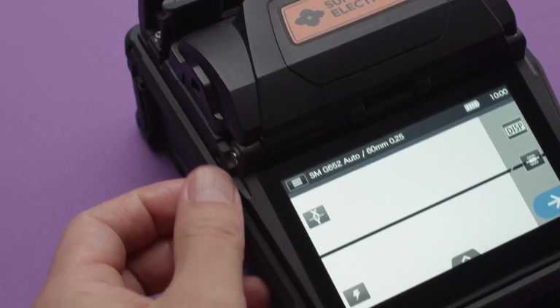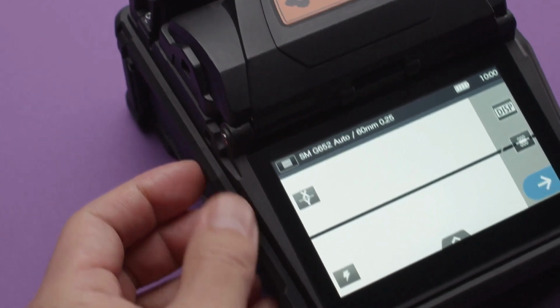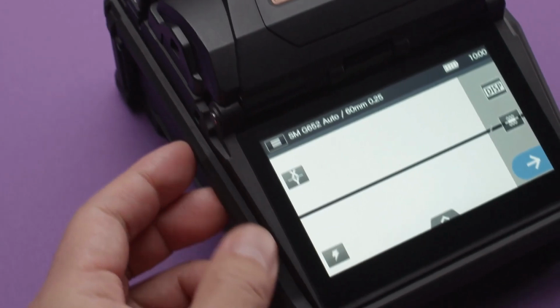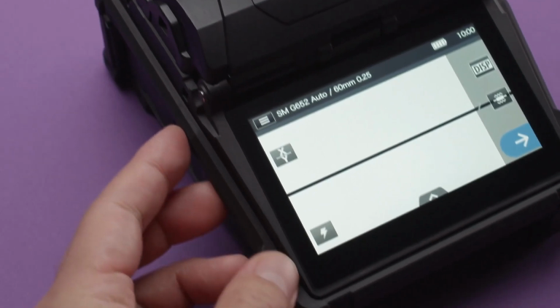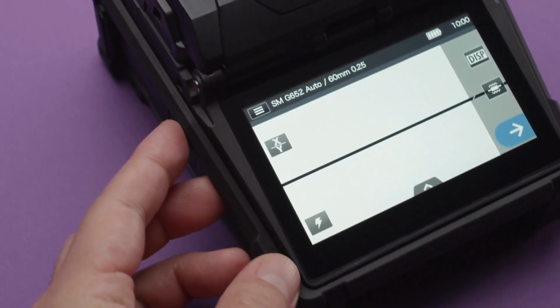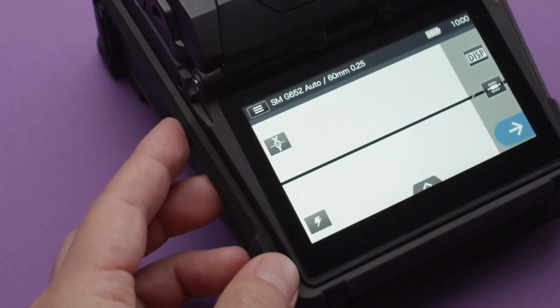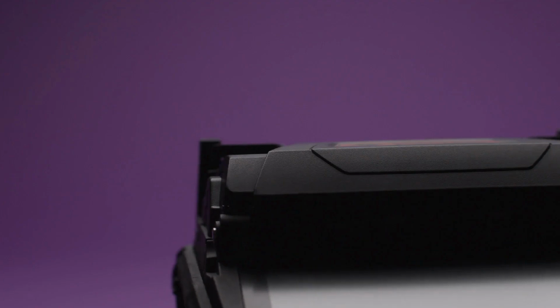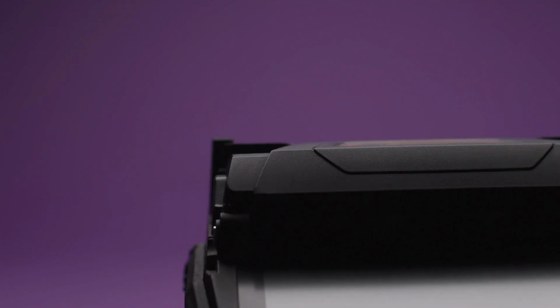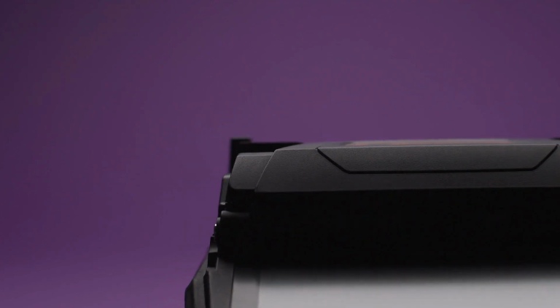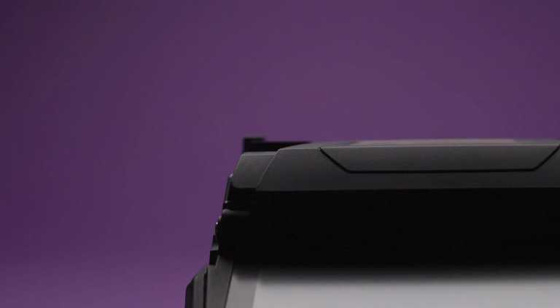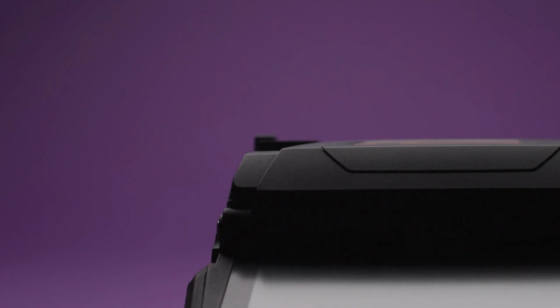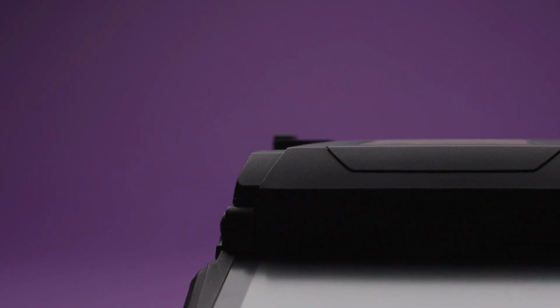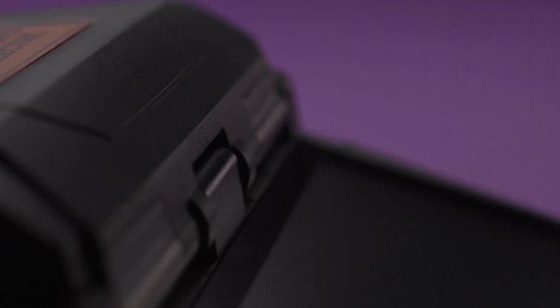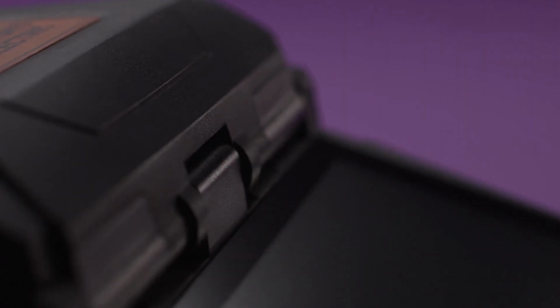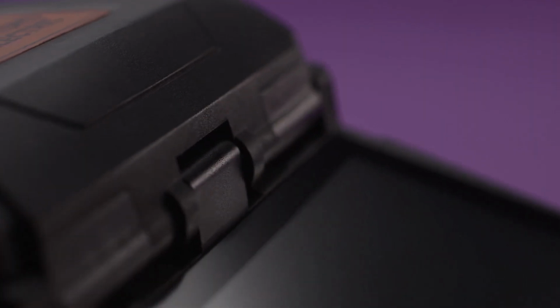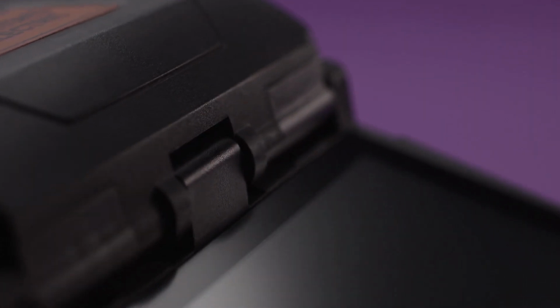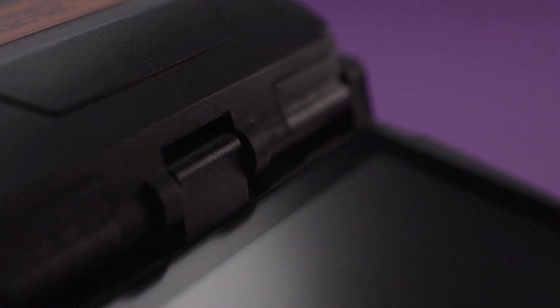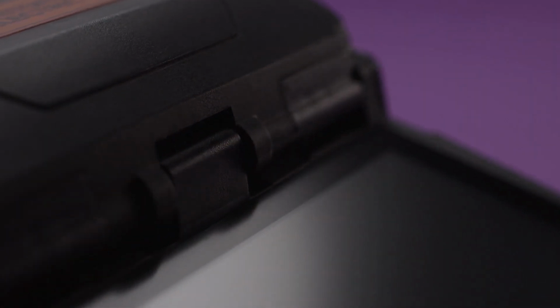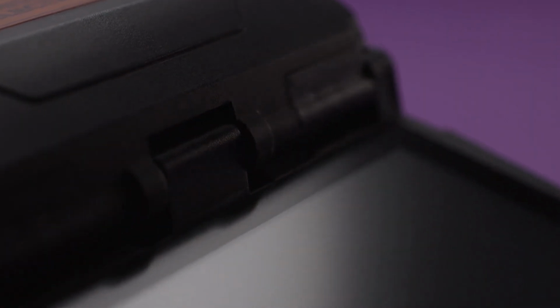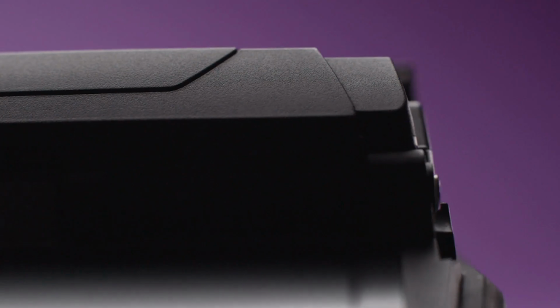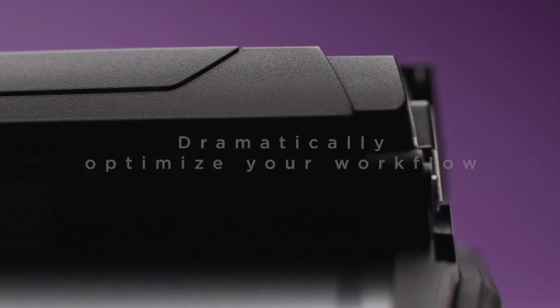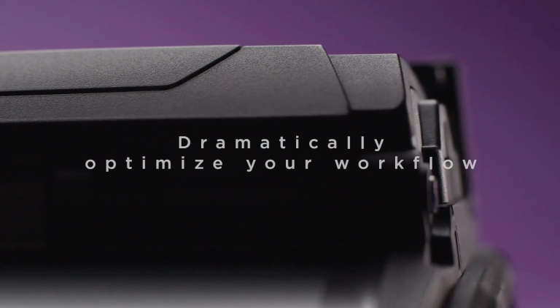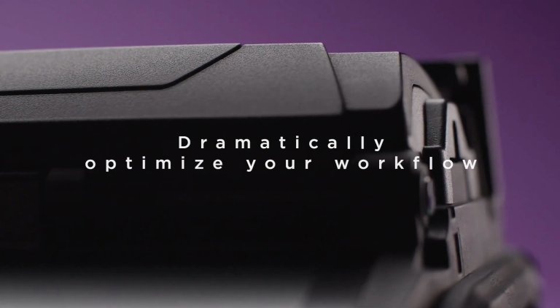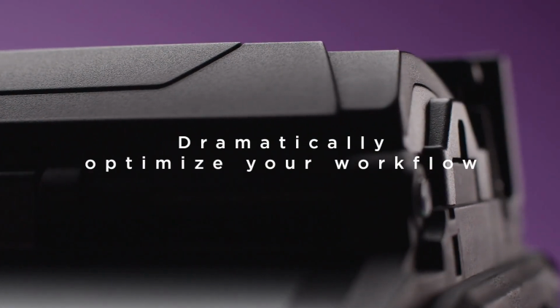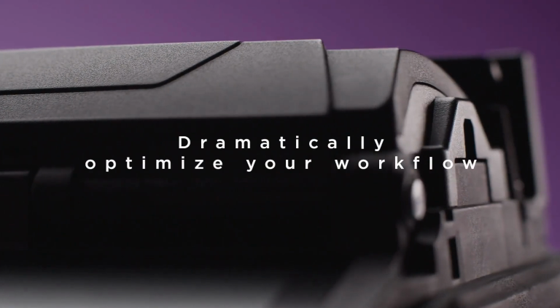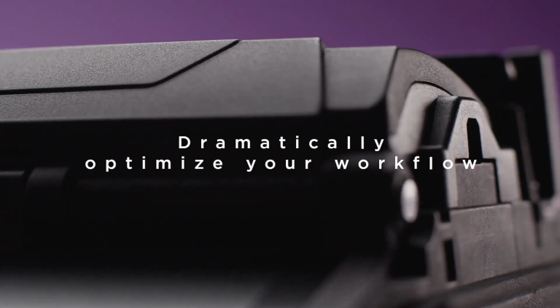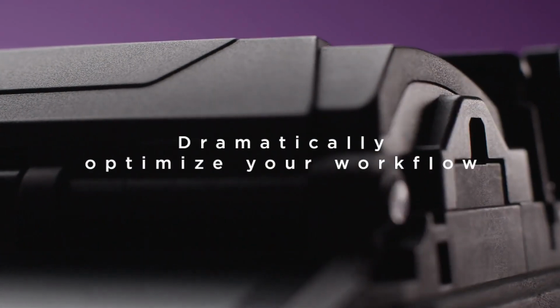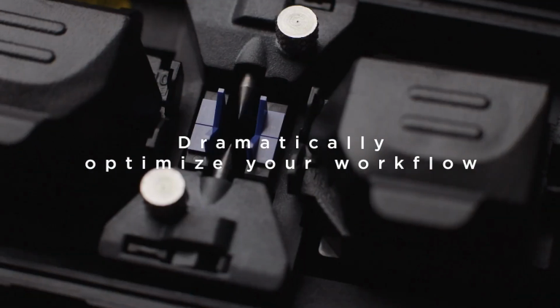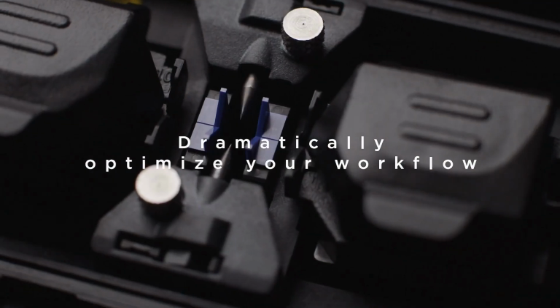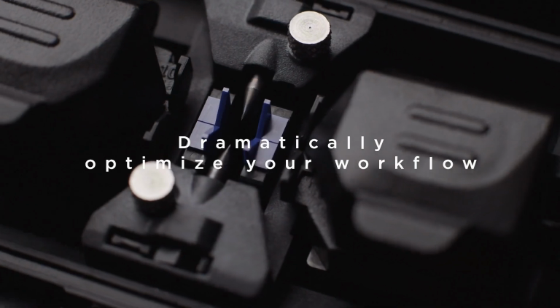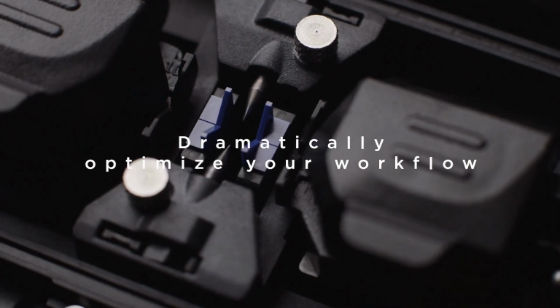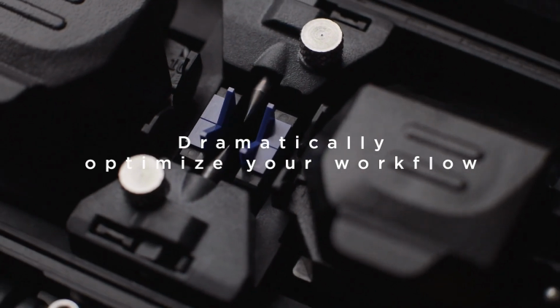Based on user feedback, its form factor is thoroughly thought out to optimize your workflow.